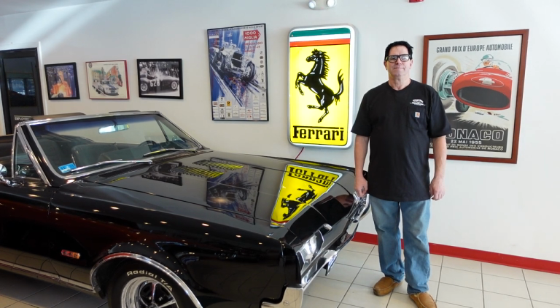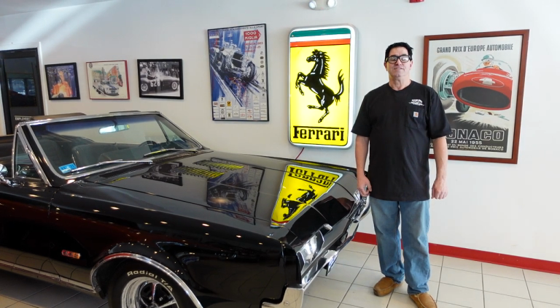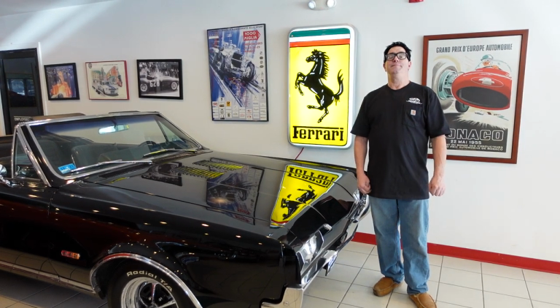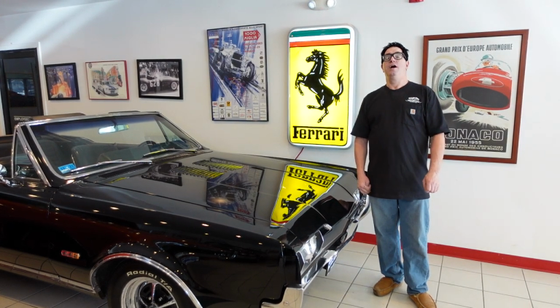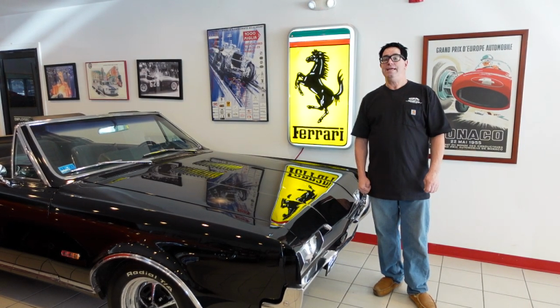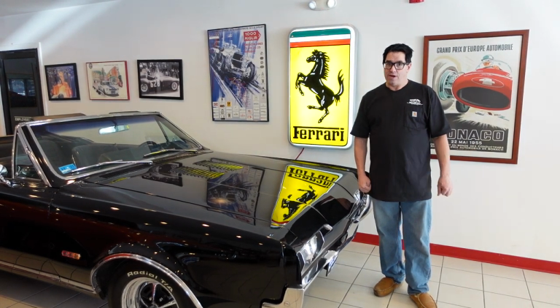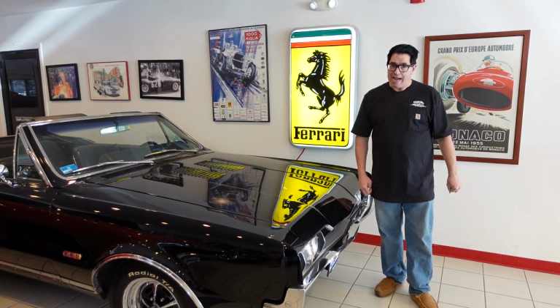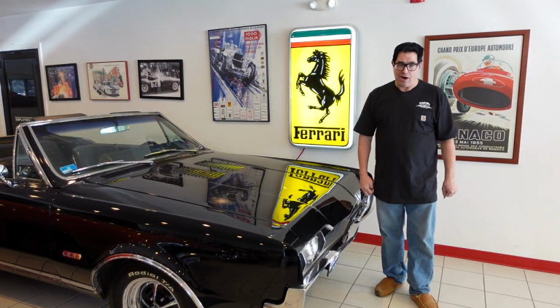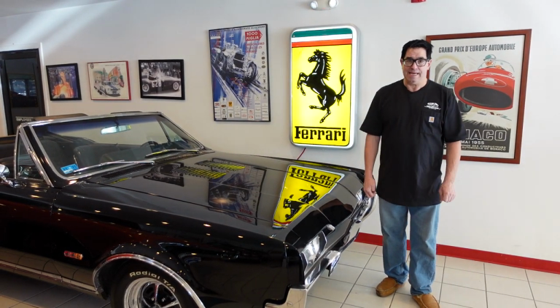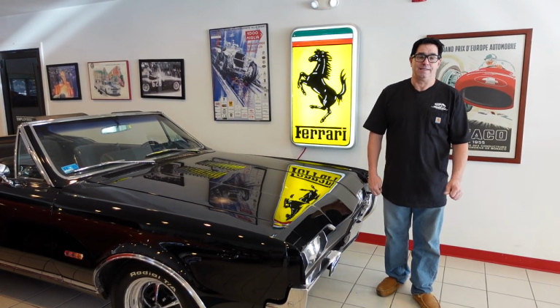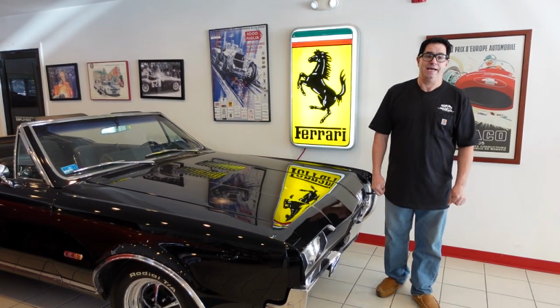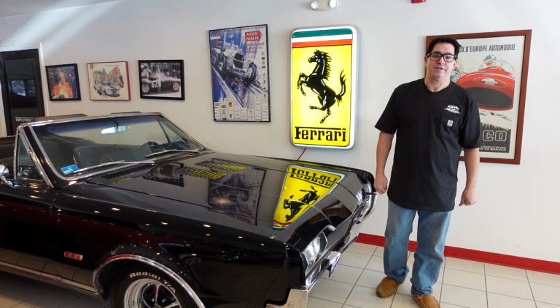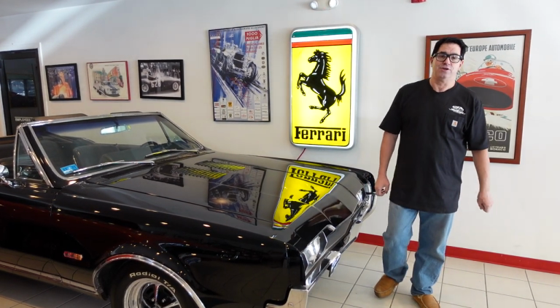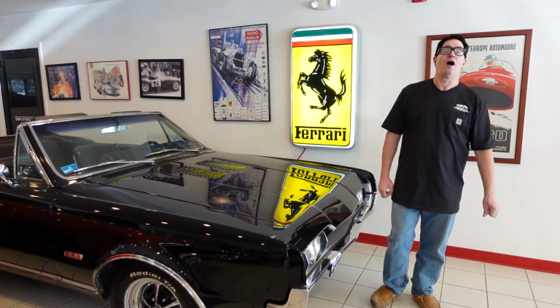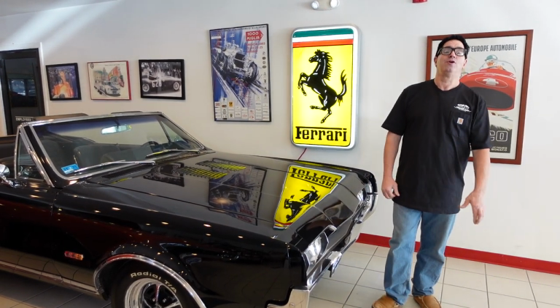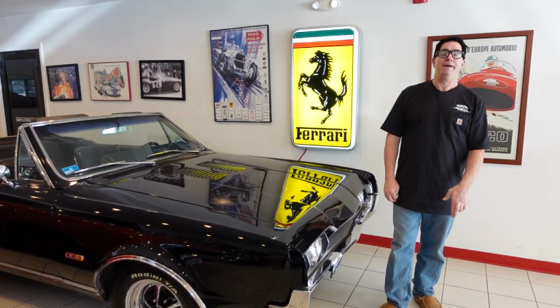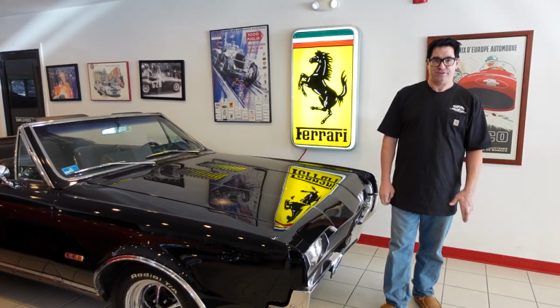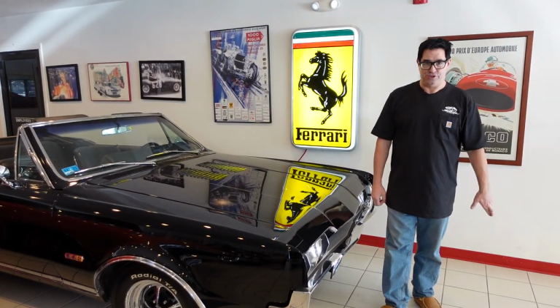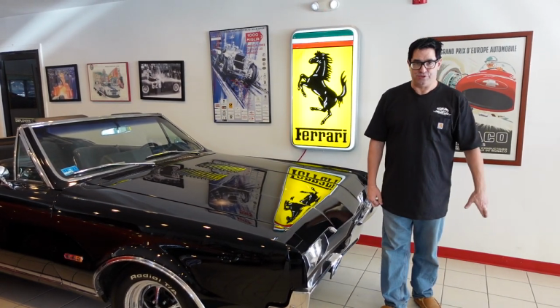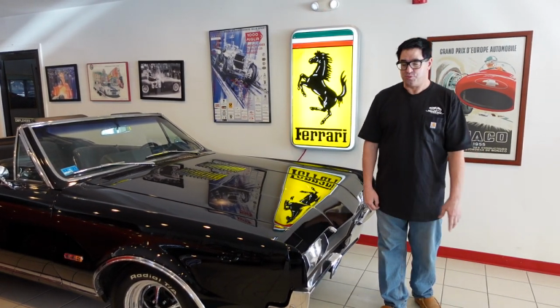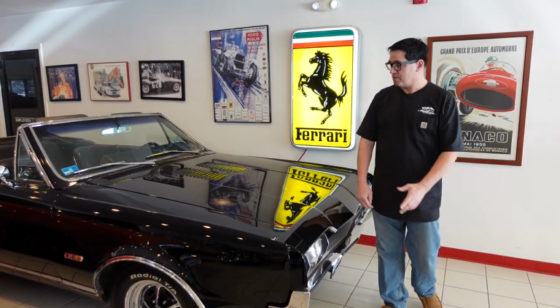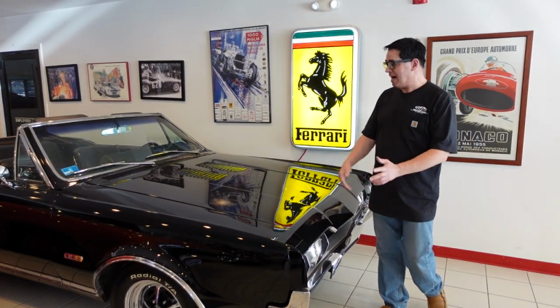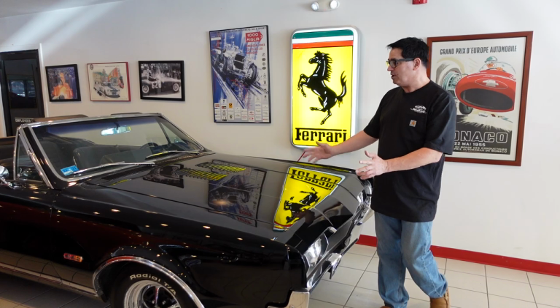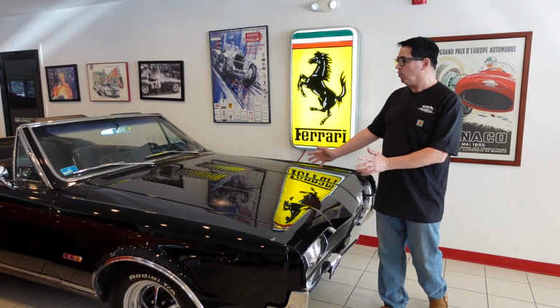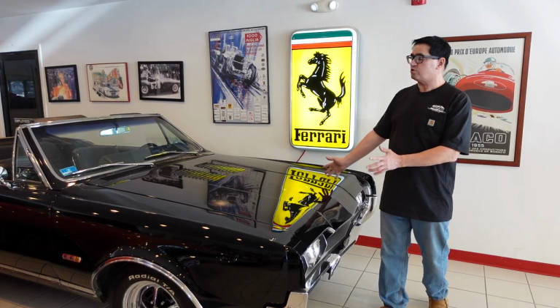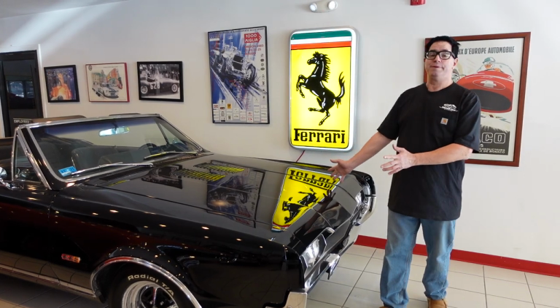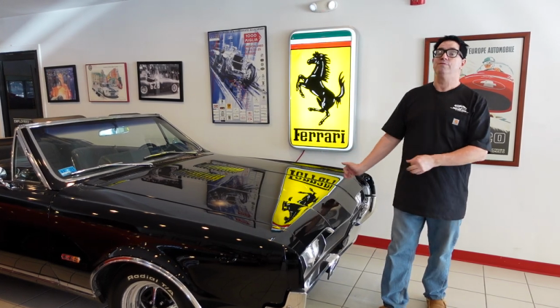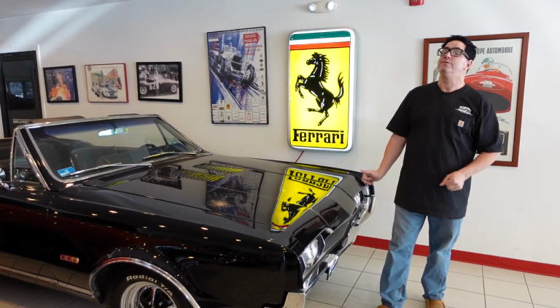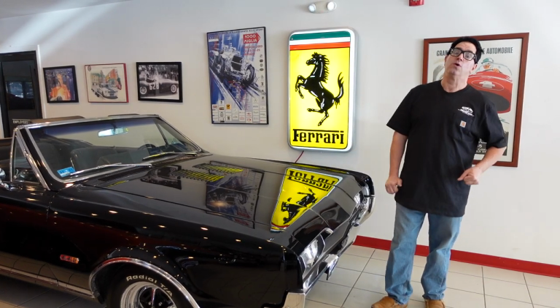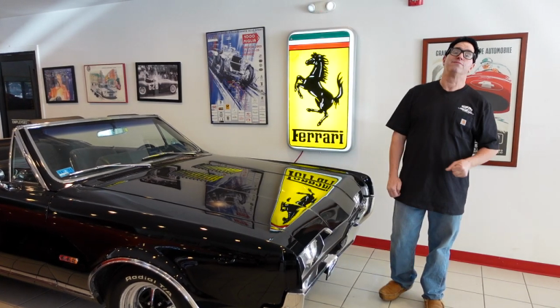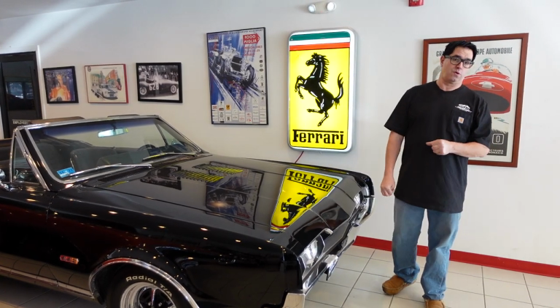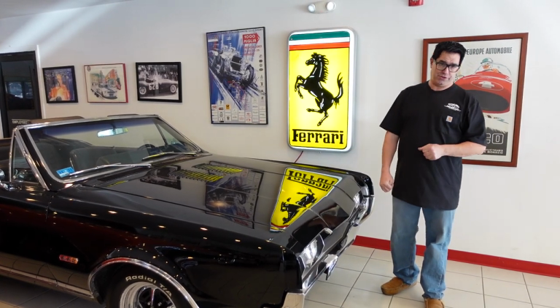Steve Mignani here at High Octane Classics in Auburn, Massachusetts with the mighty Oldsmobile 442.